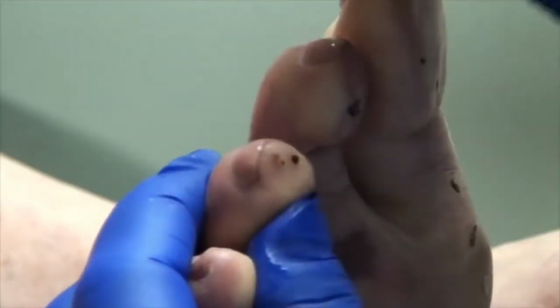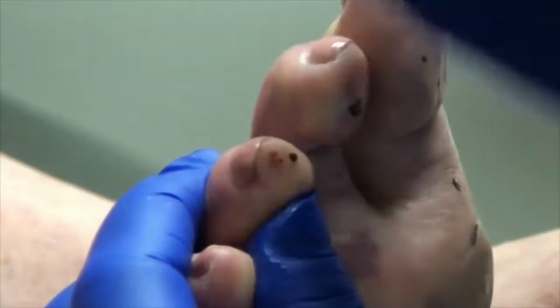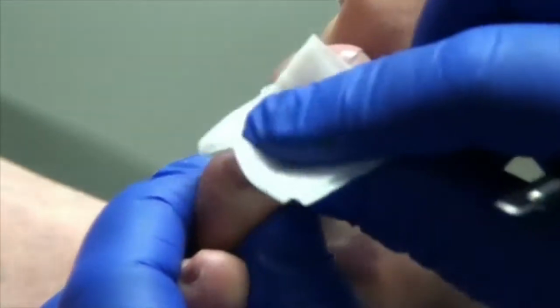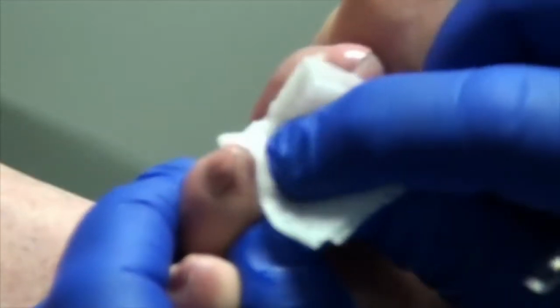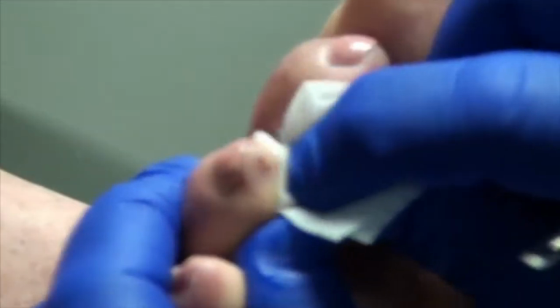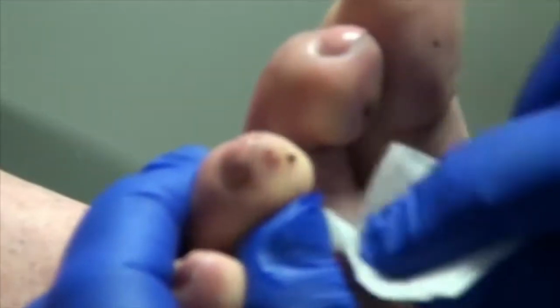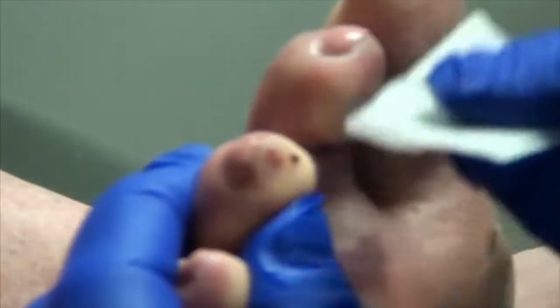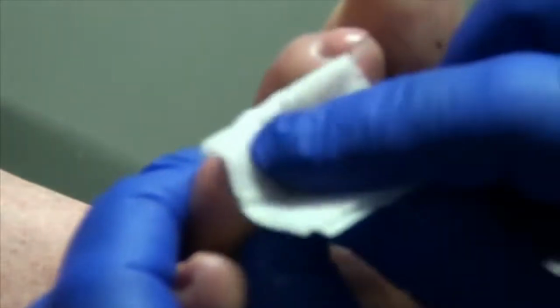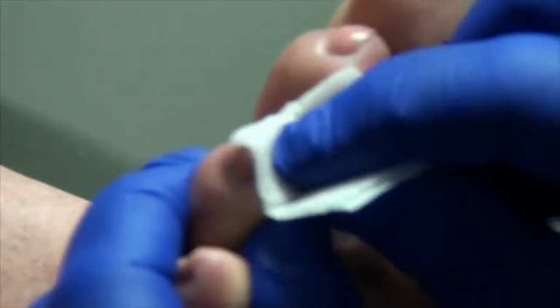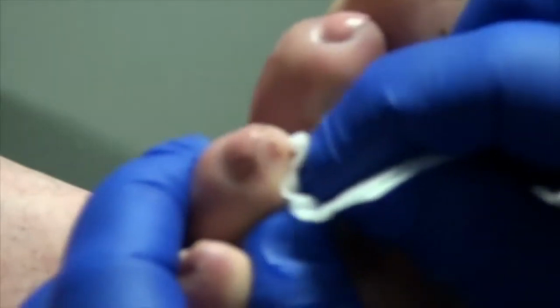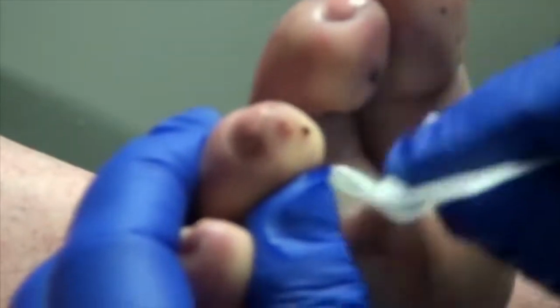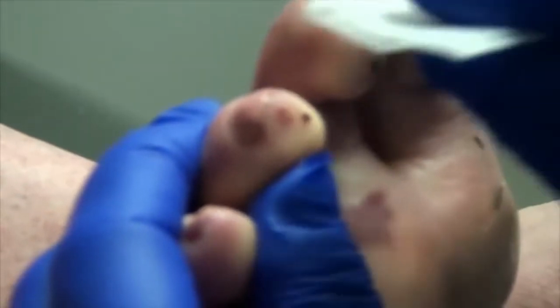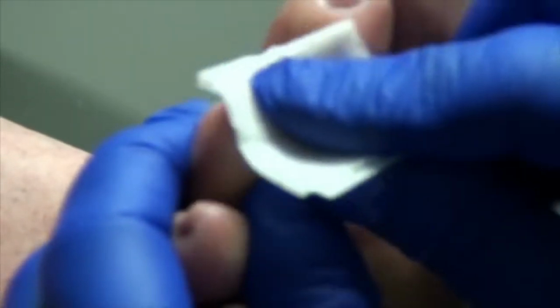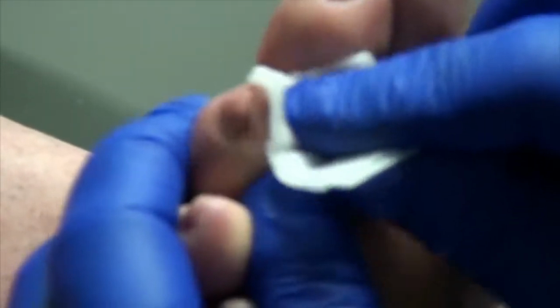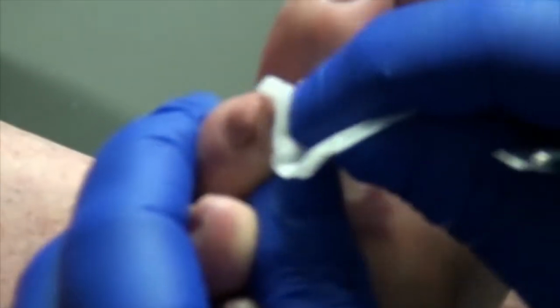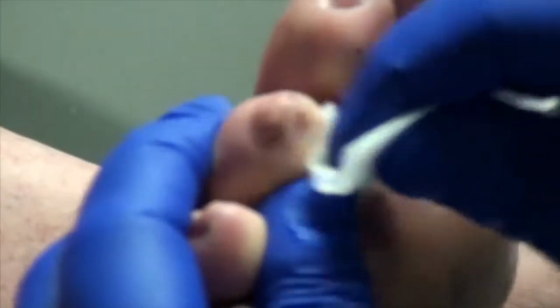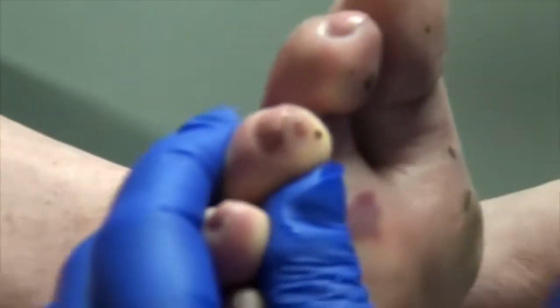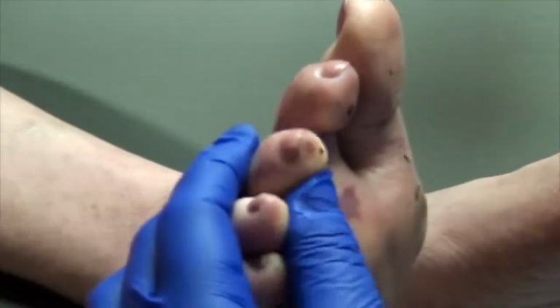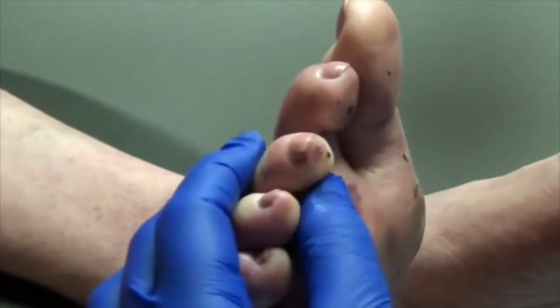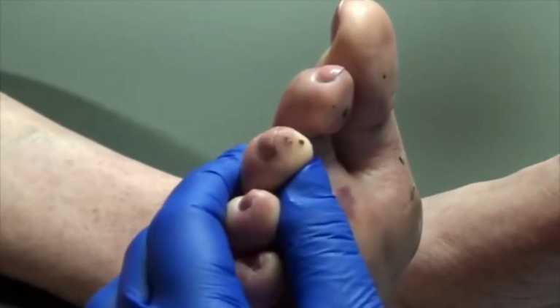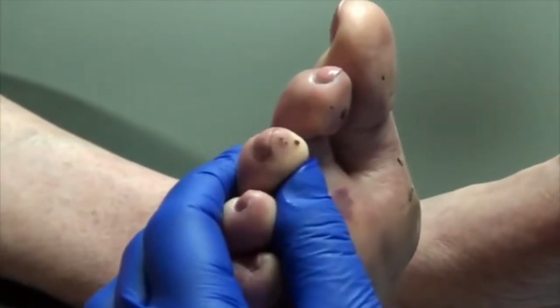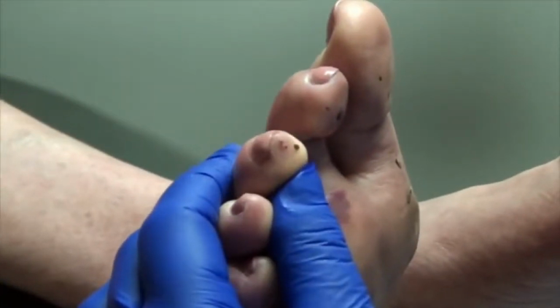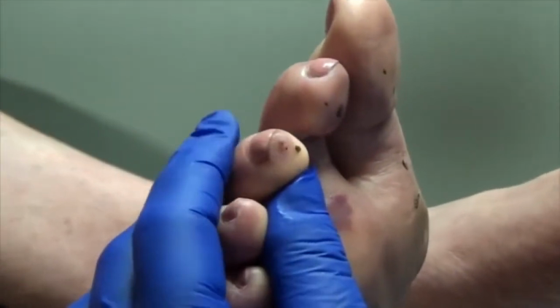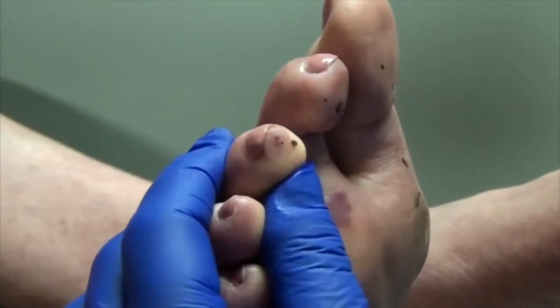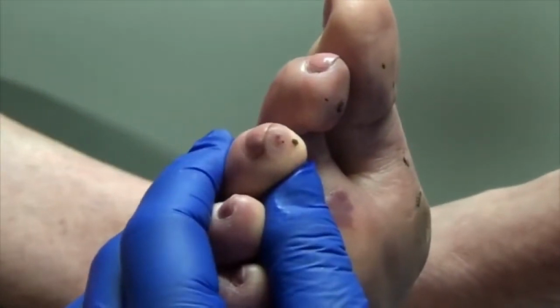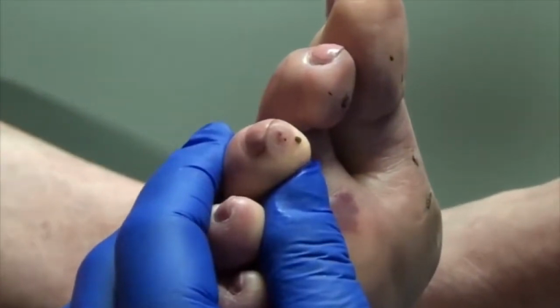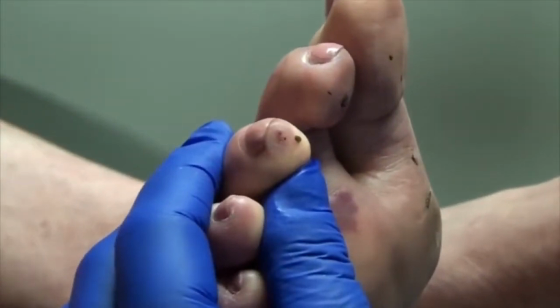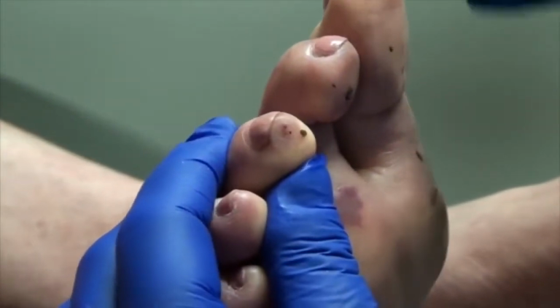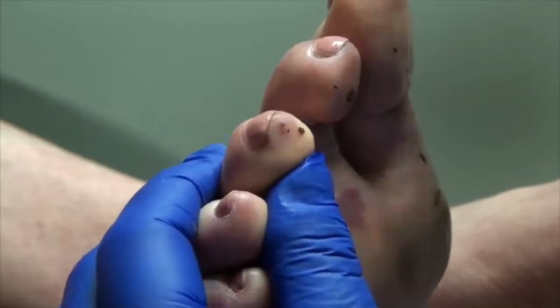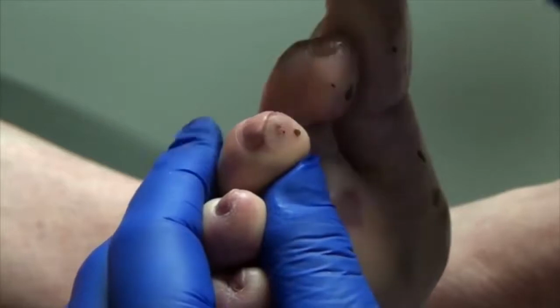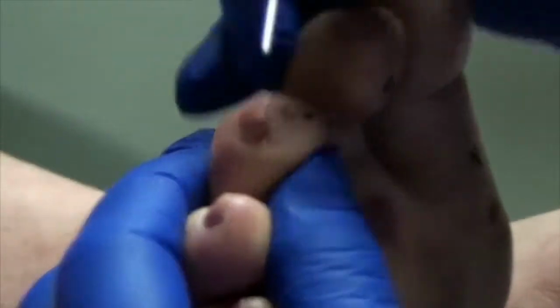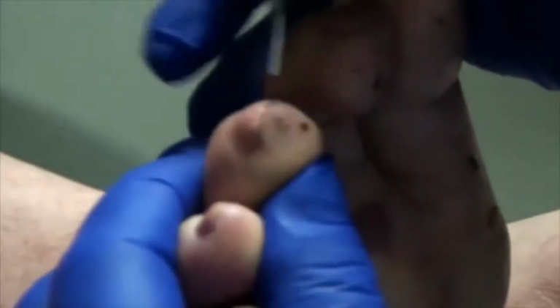Looks like something was bleeding here. As I said, ouch, it hurts. I'm being mean to you today.